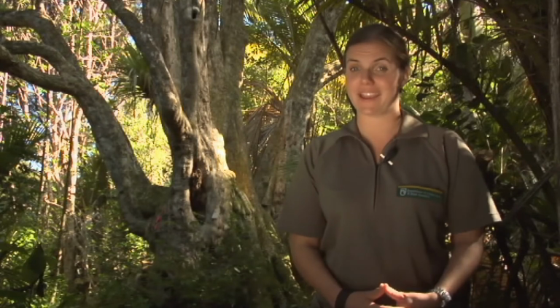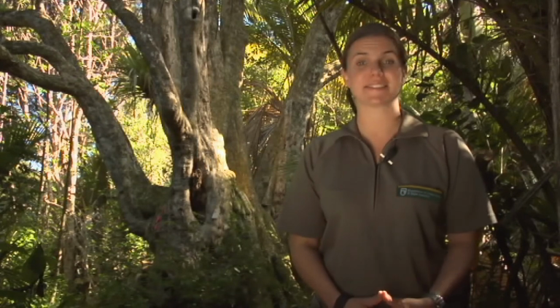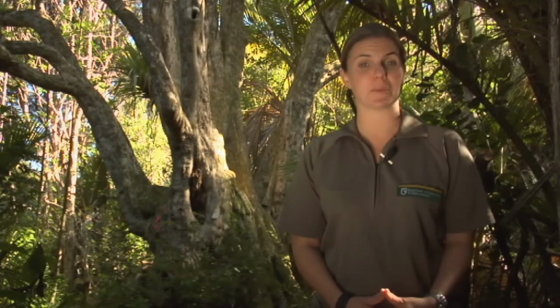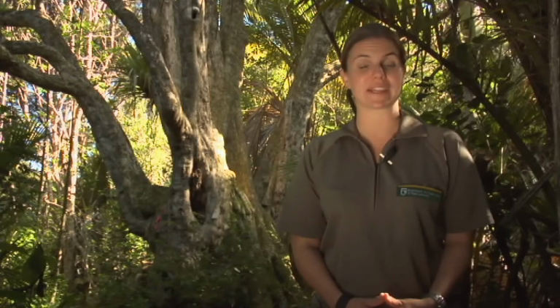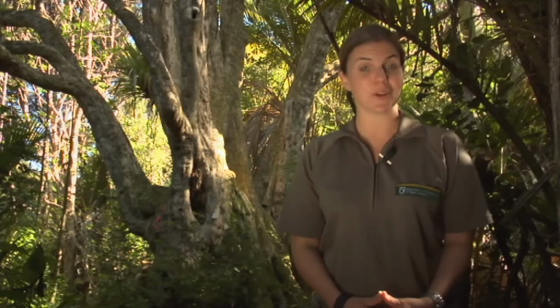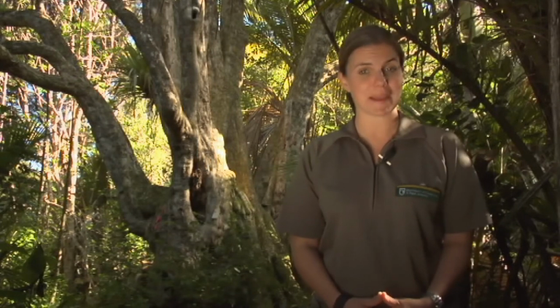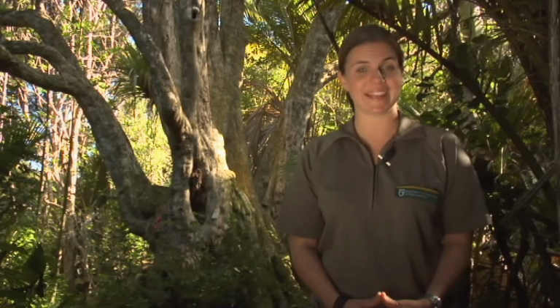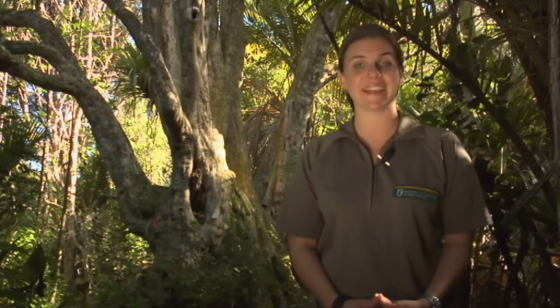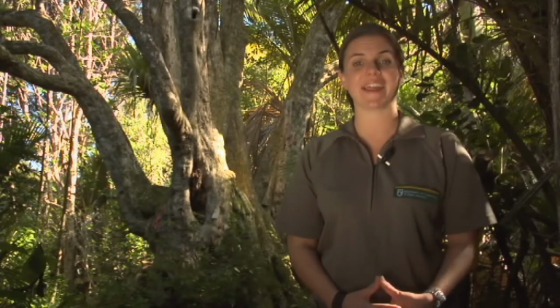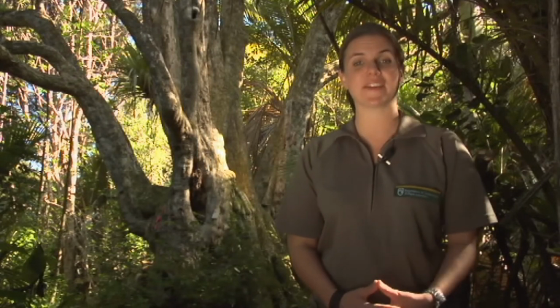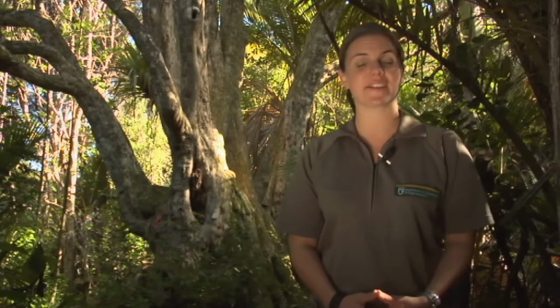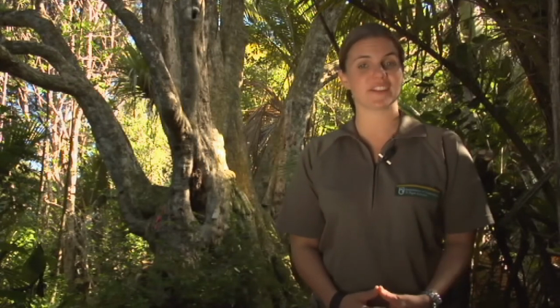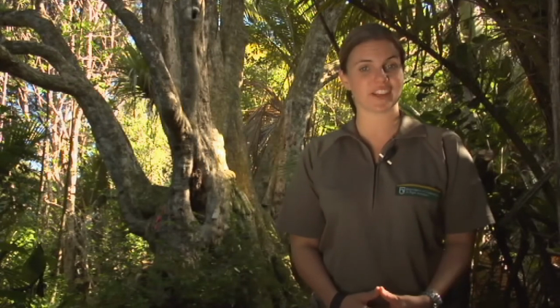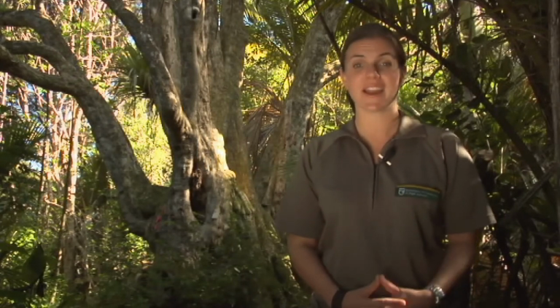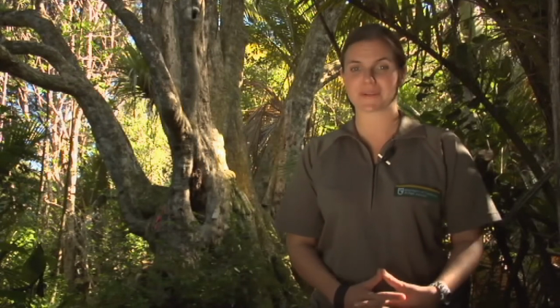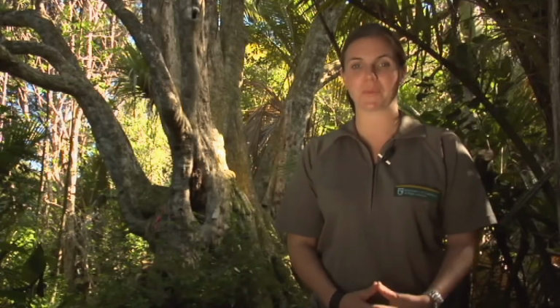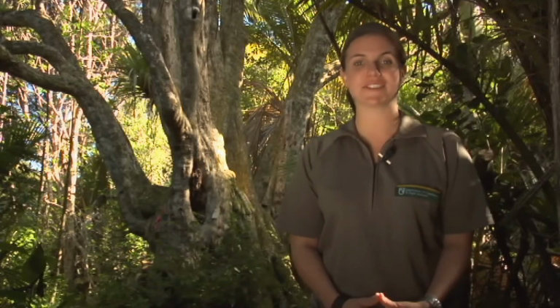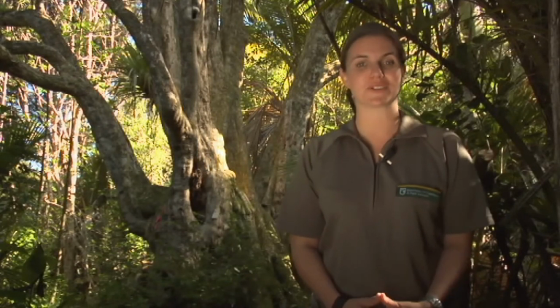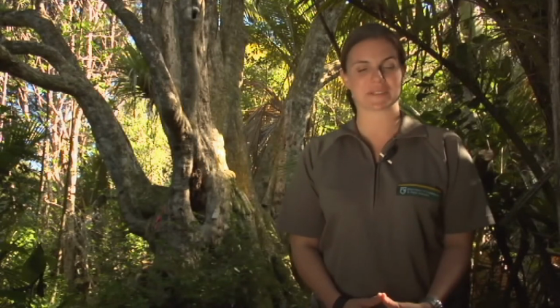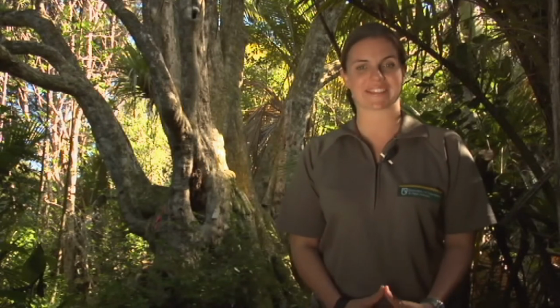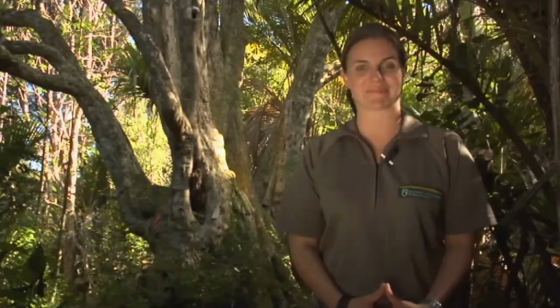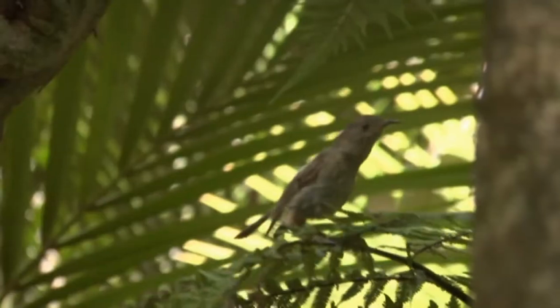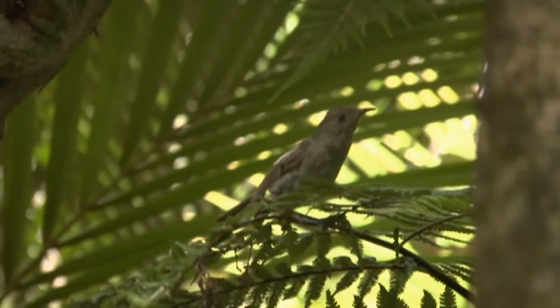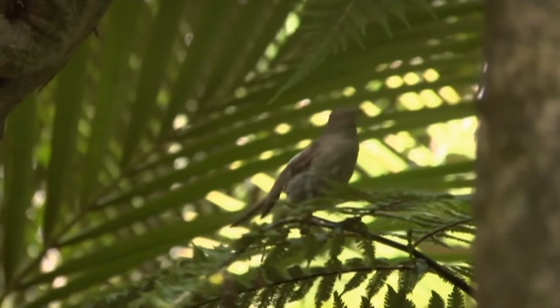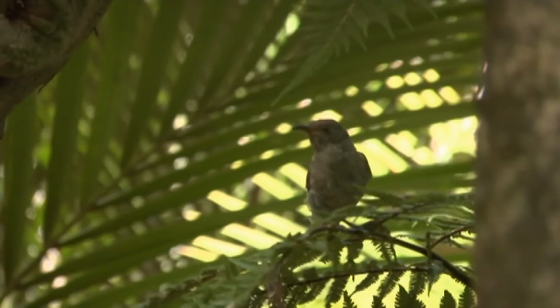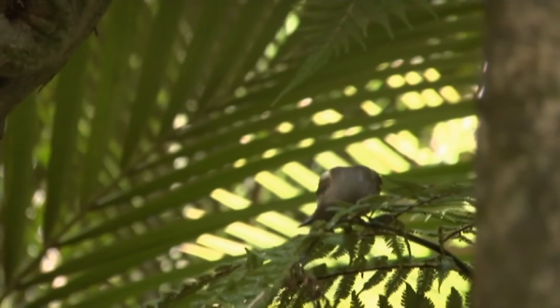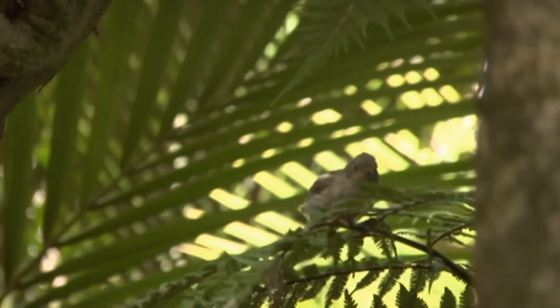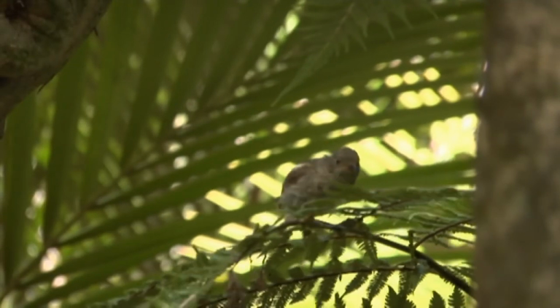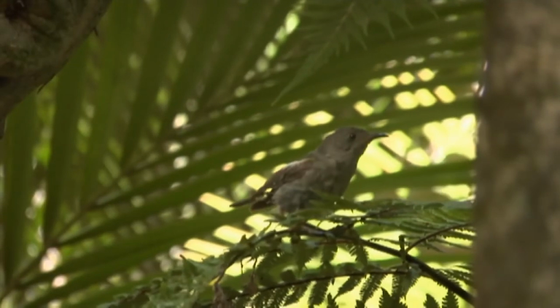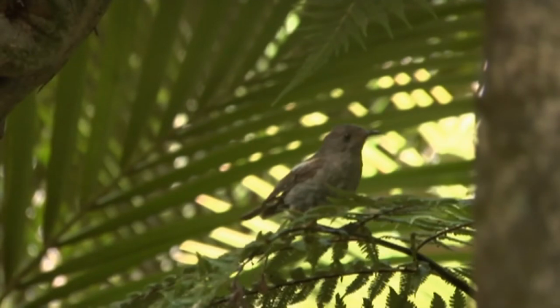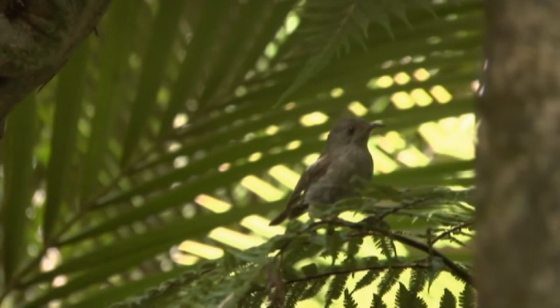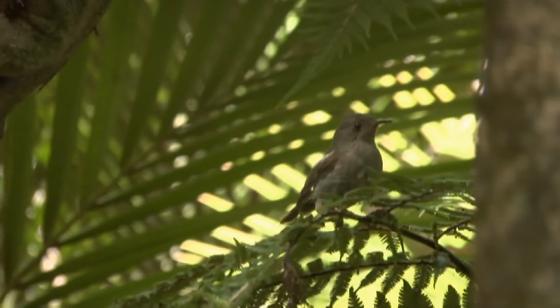The more we can learn about Hihi and how they raise their chicks, the more we can do to protect them.